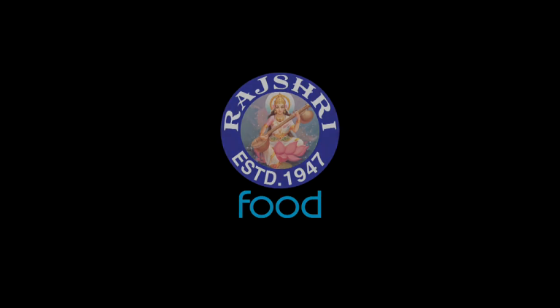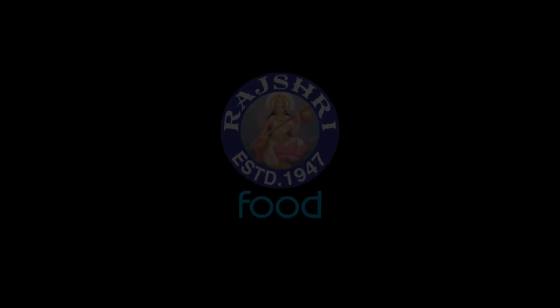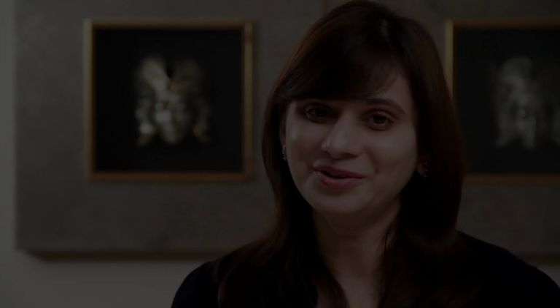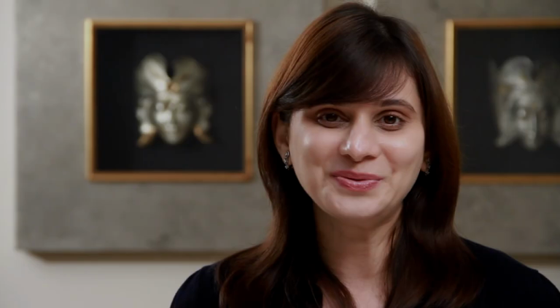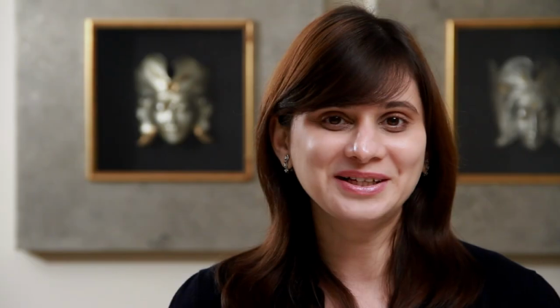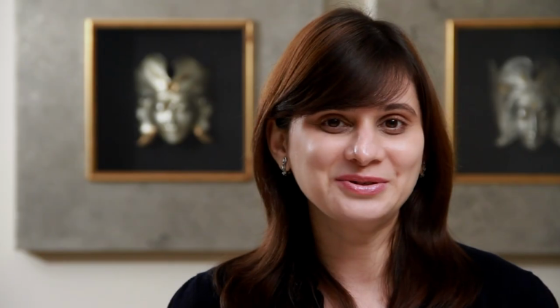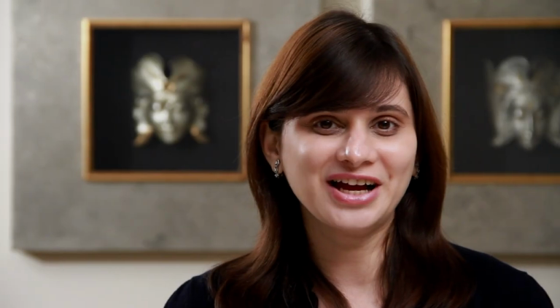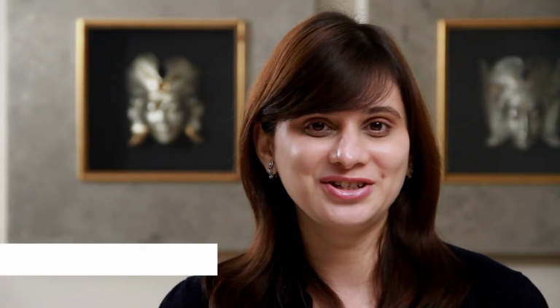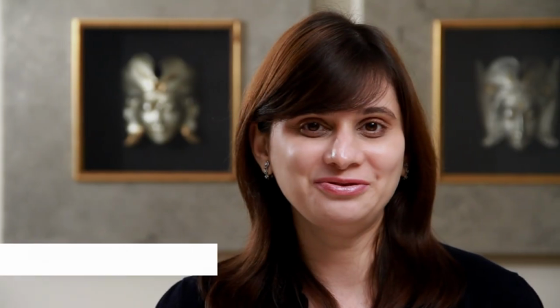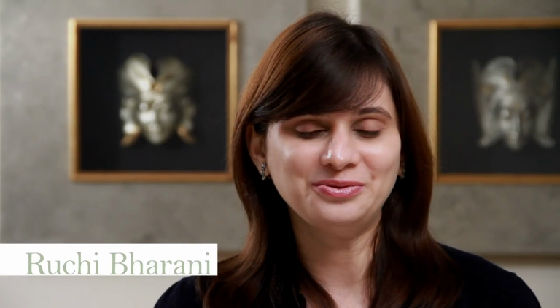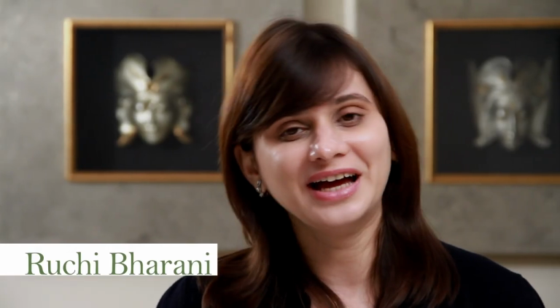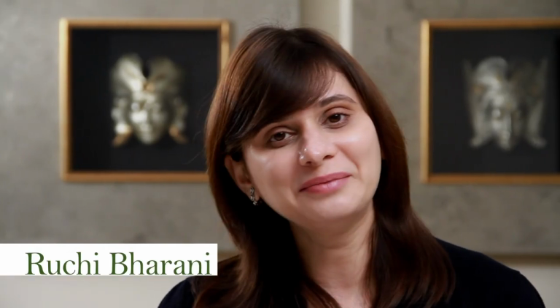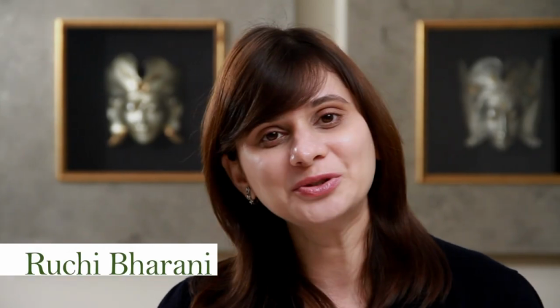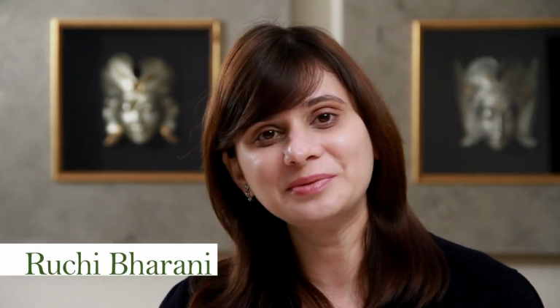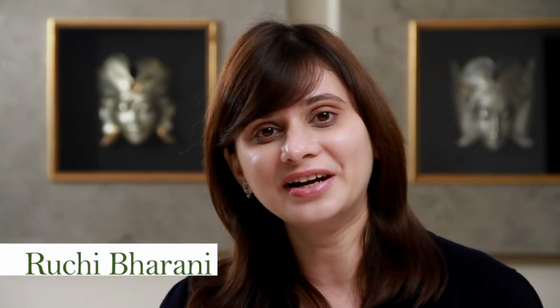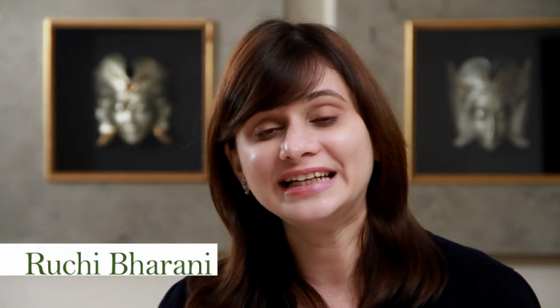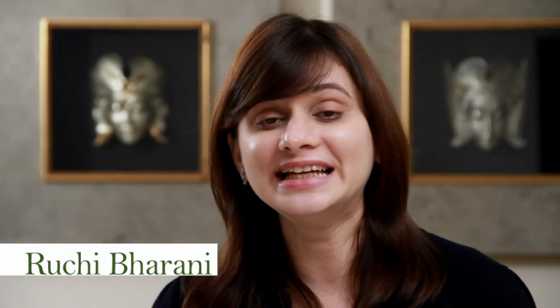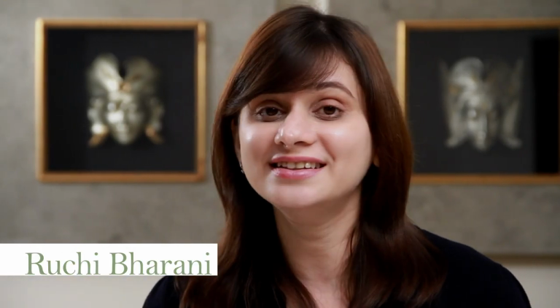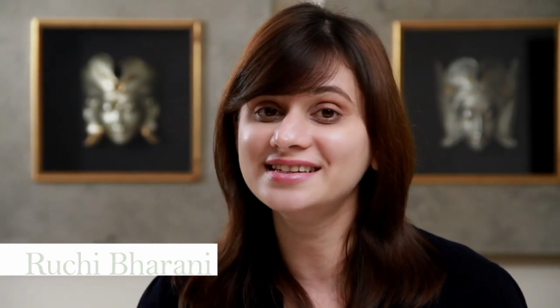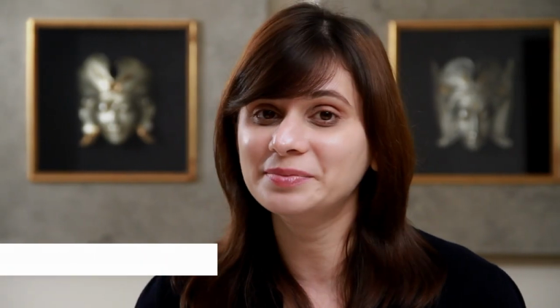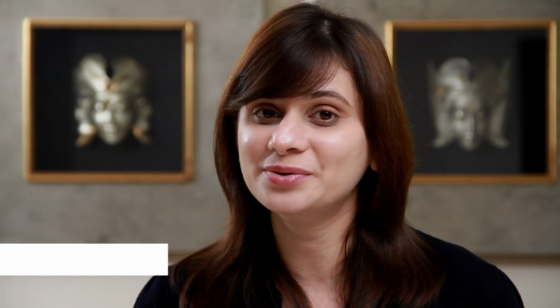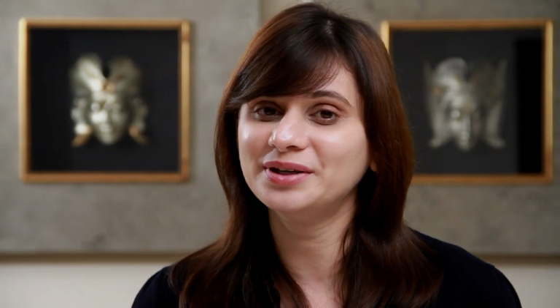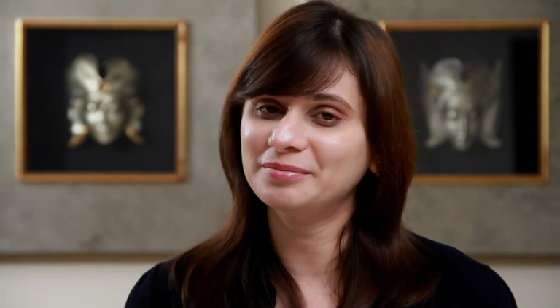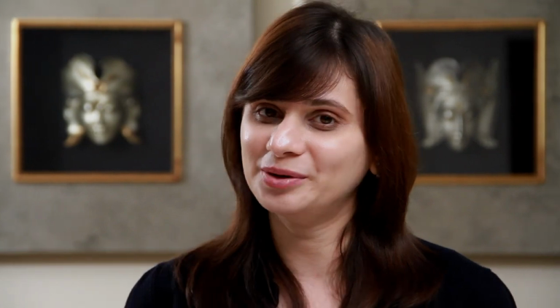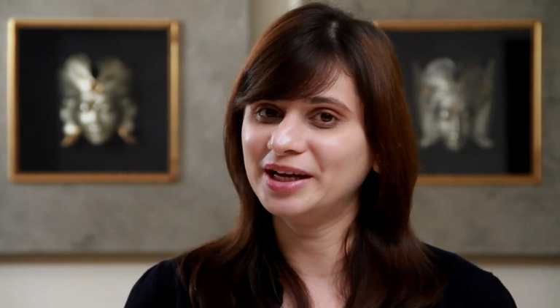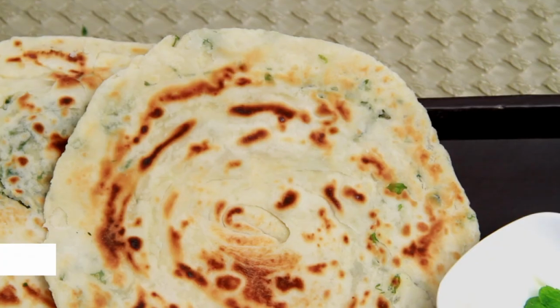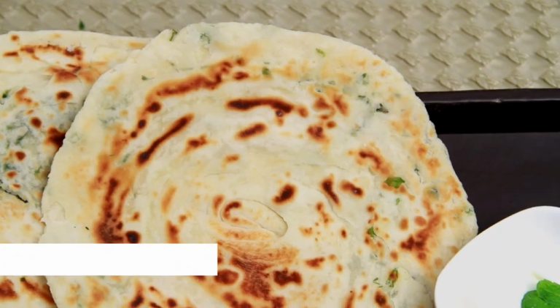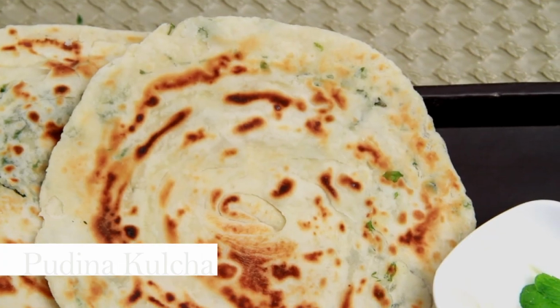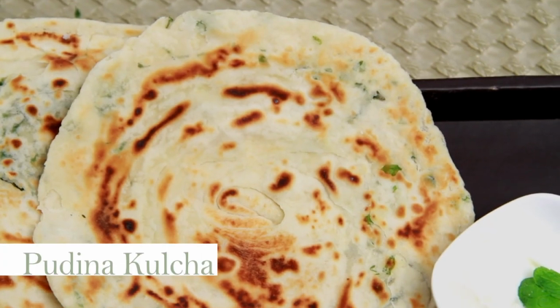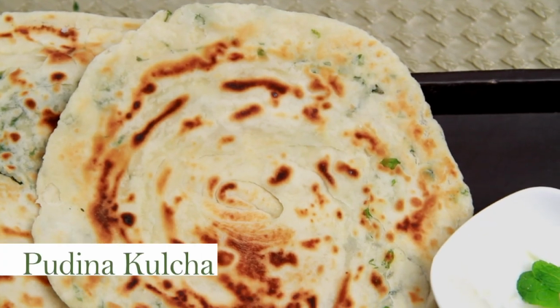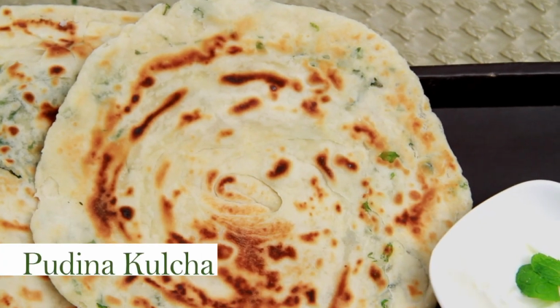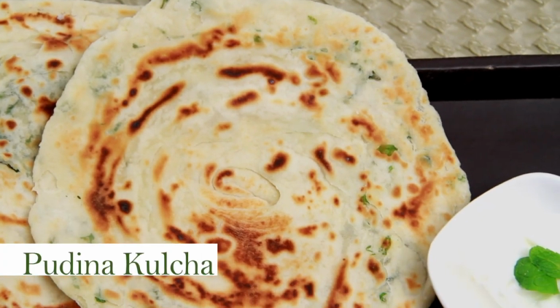Hello and welcome to Rajshri Food. I'm Rooji Bharani. In this episode, I'm going to make Kulcha with a twist.